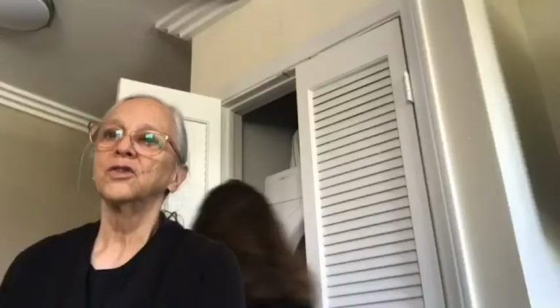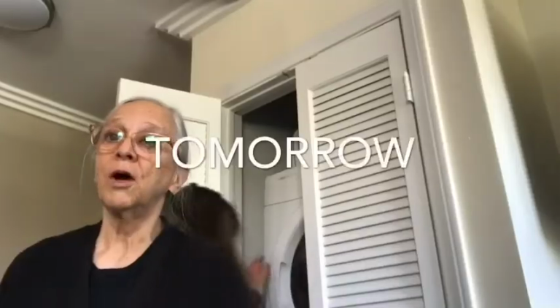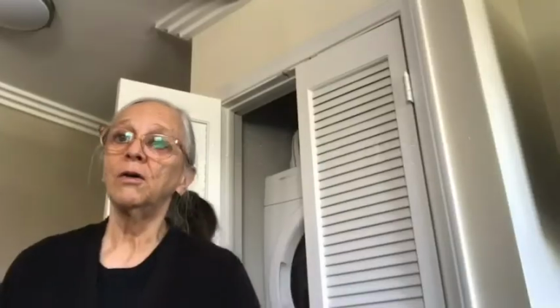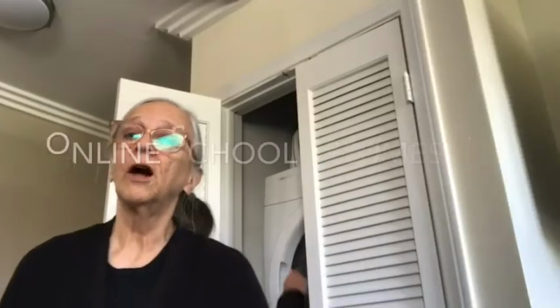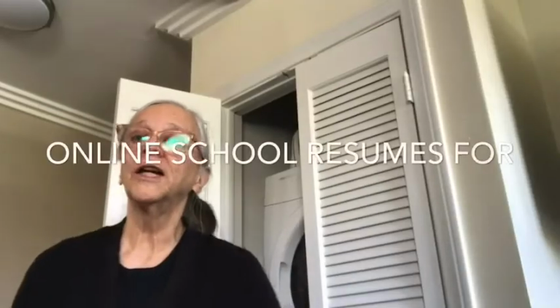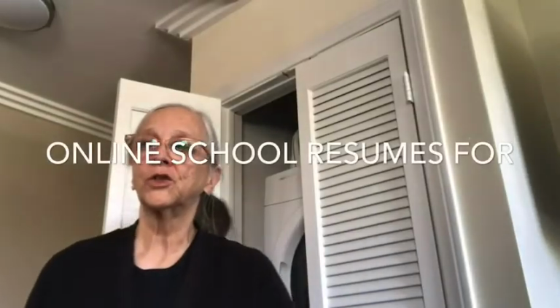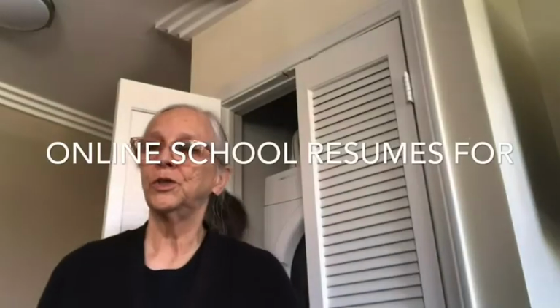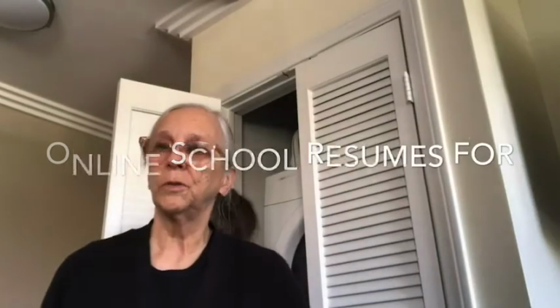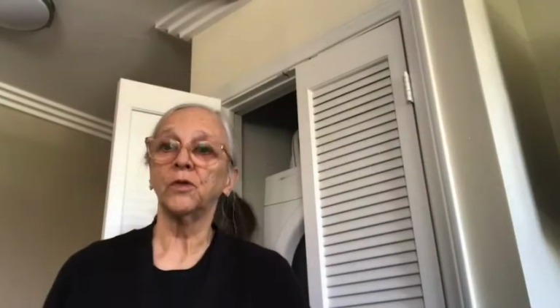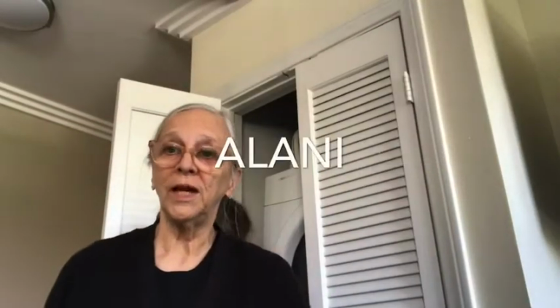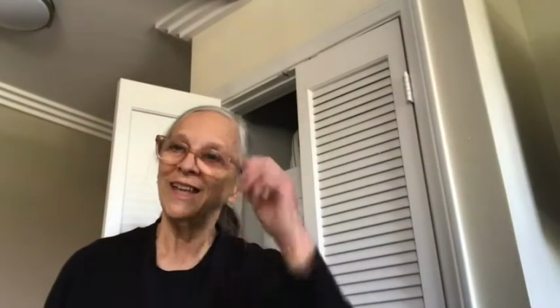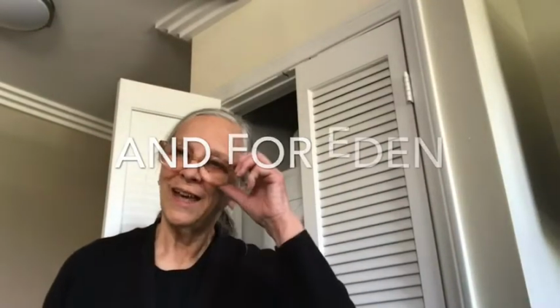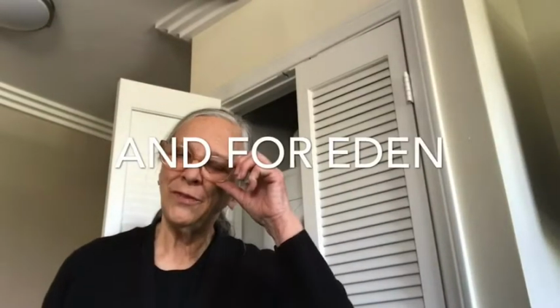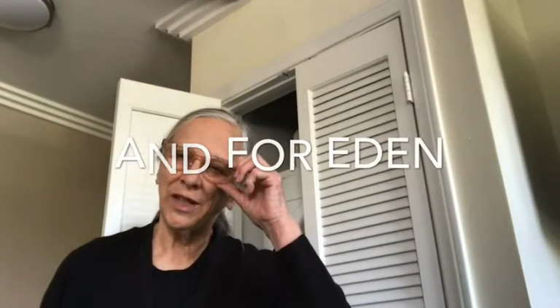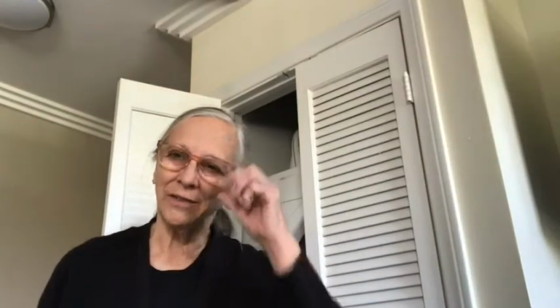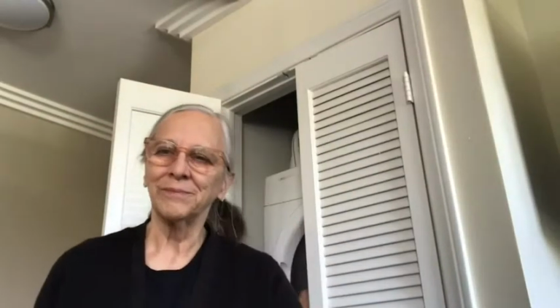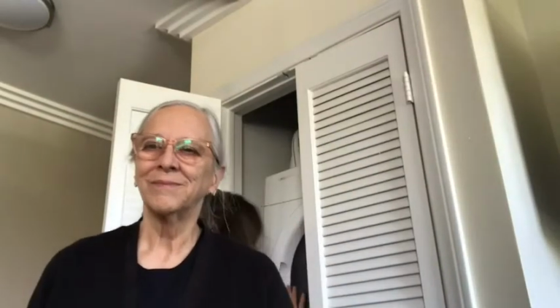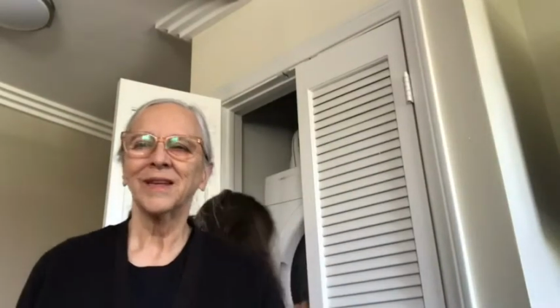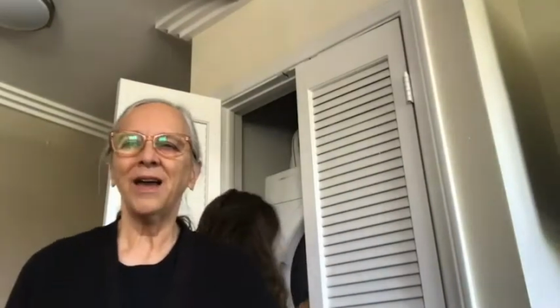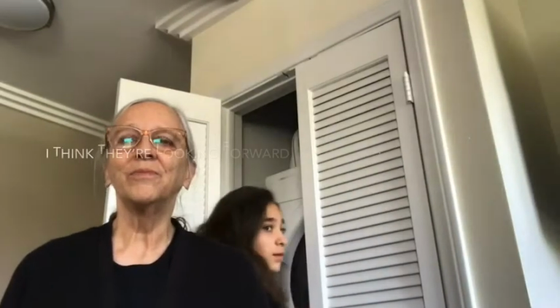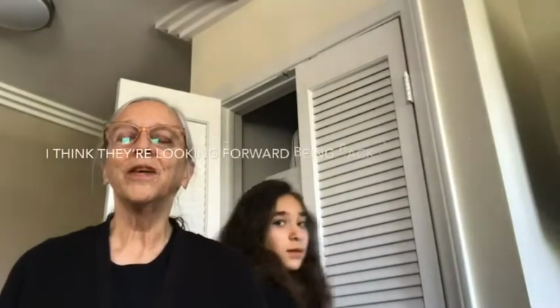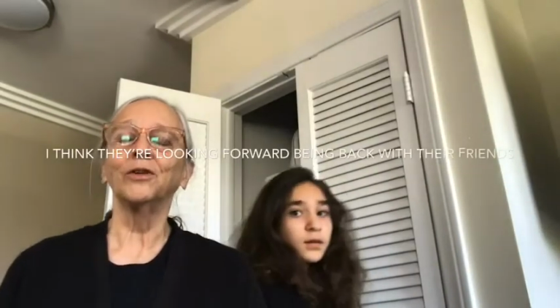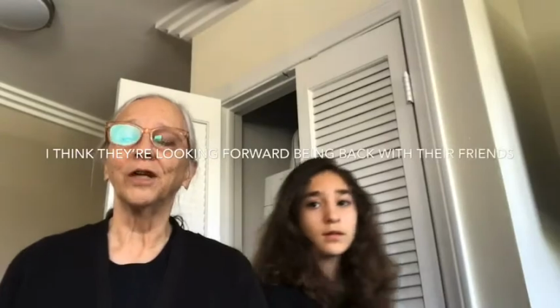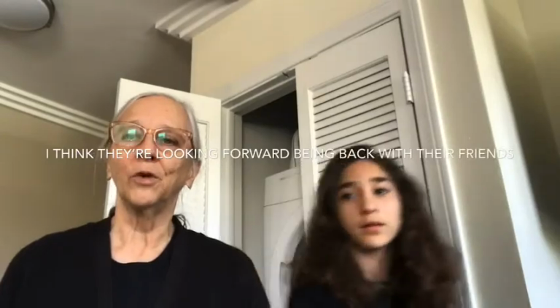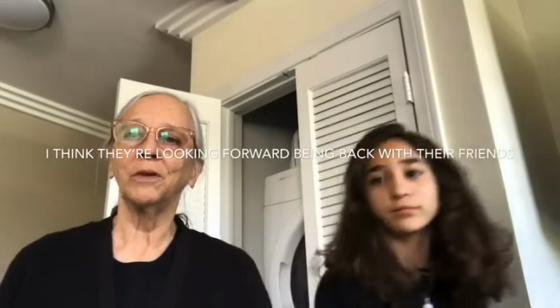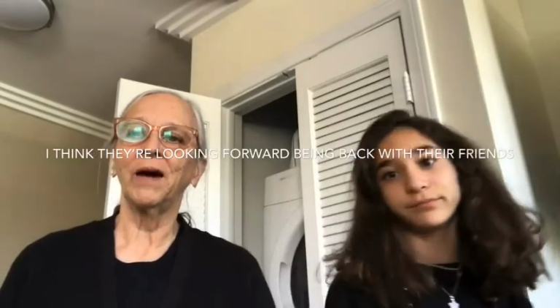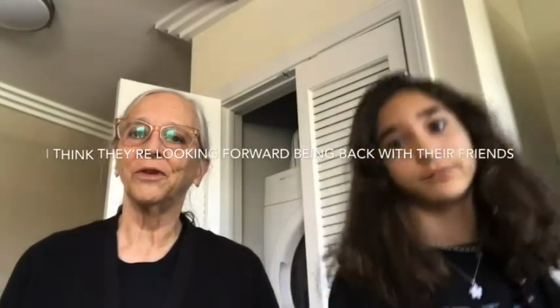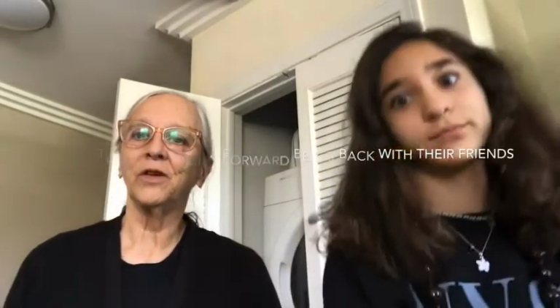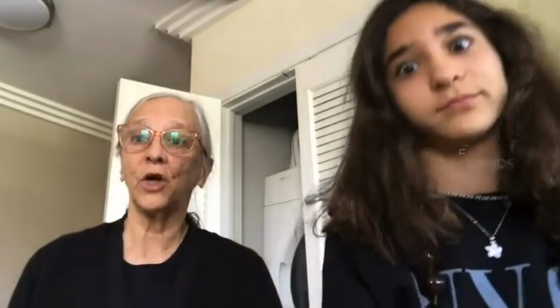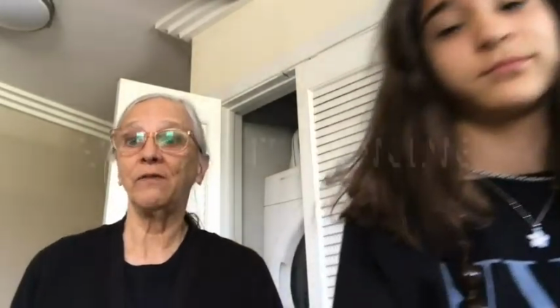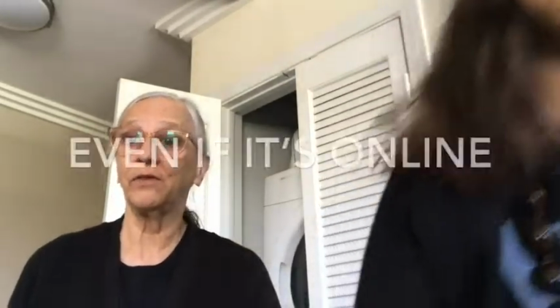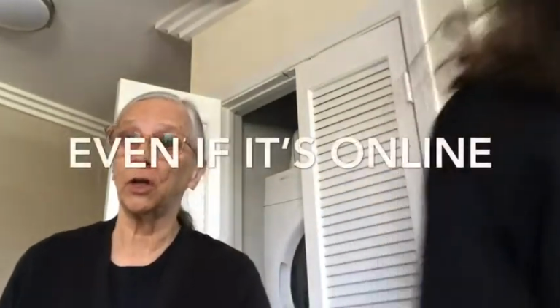Tomorrow, online school resumes for Lonnie and Eden. I think they're looking forward to being back with their friends, even if it's online.